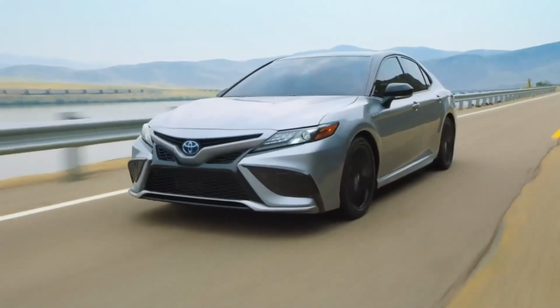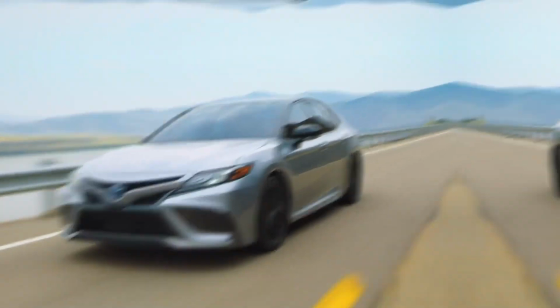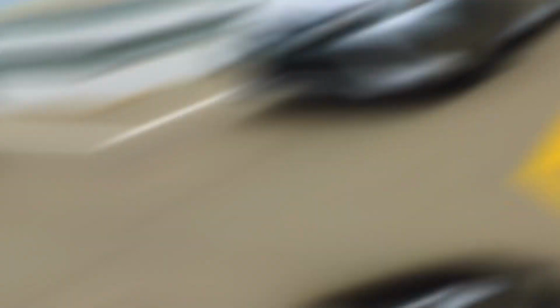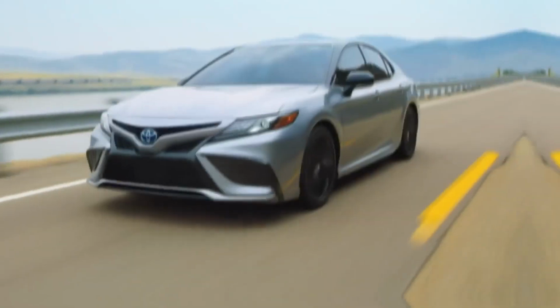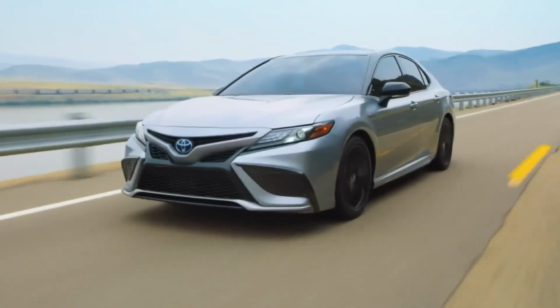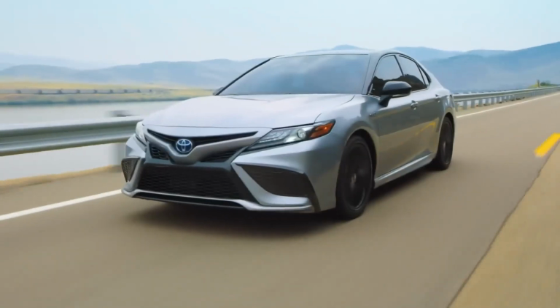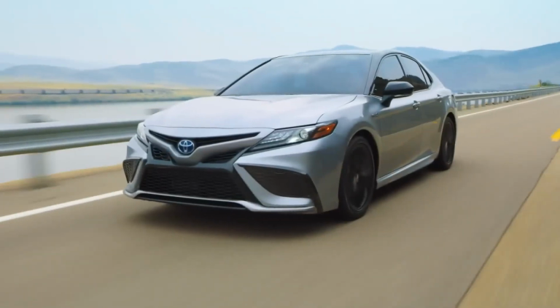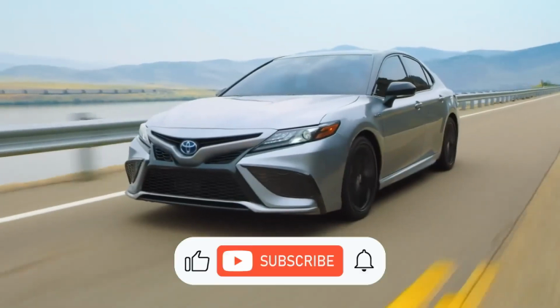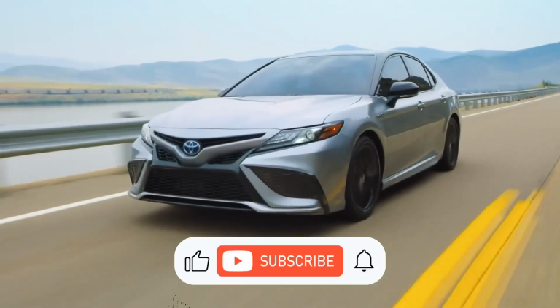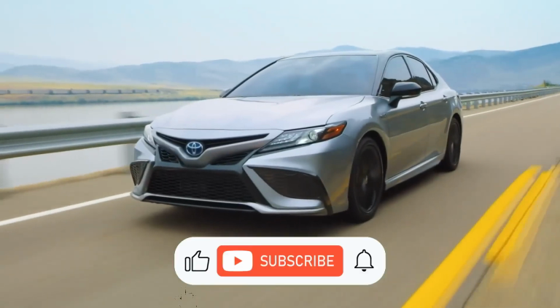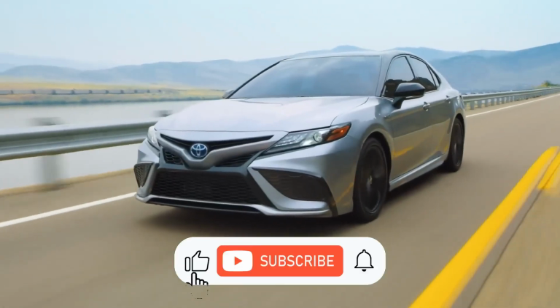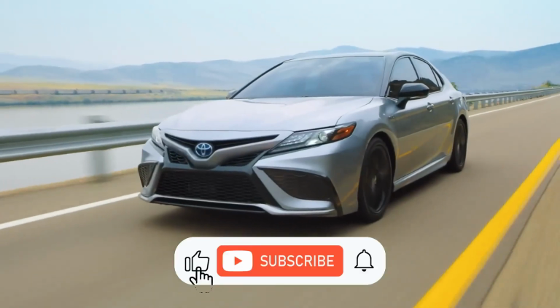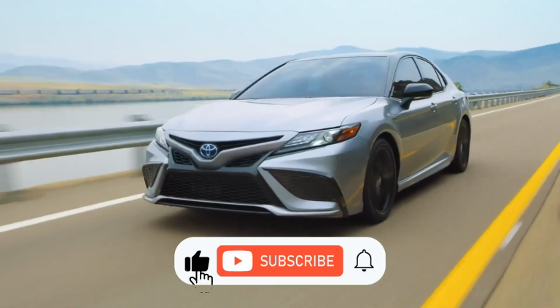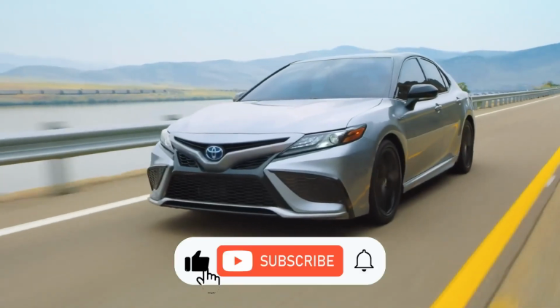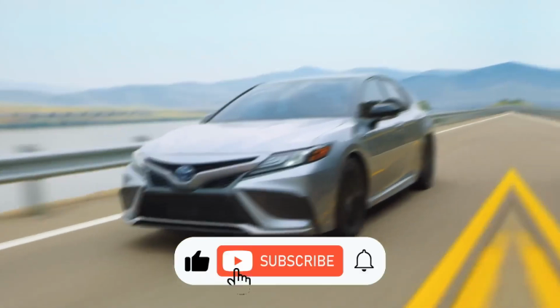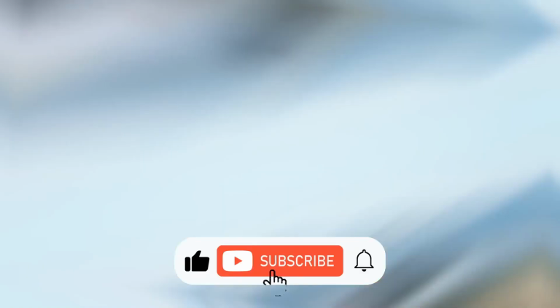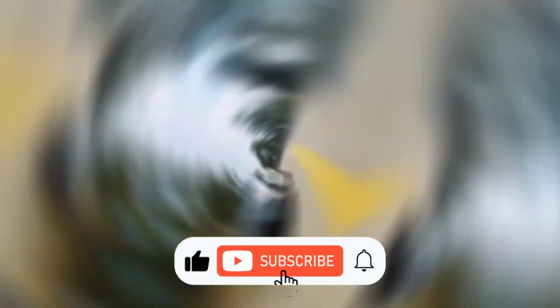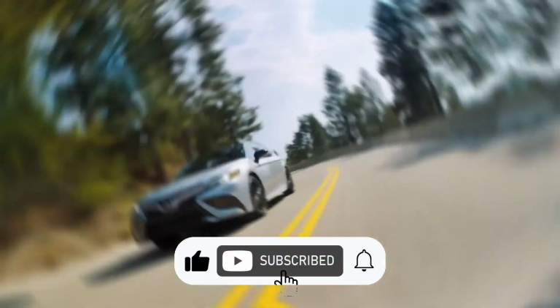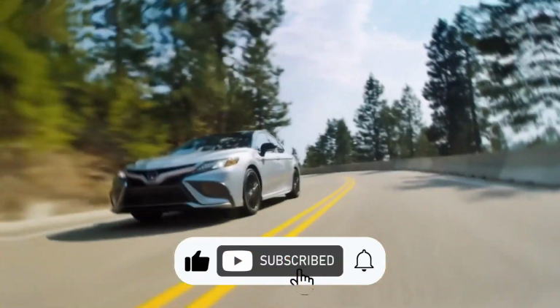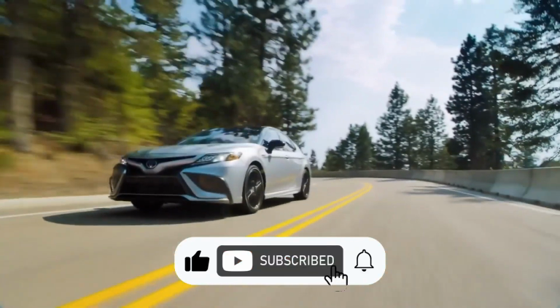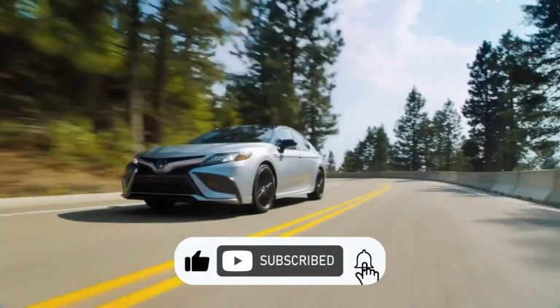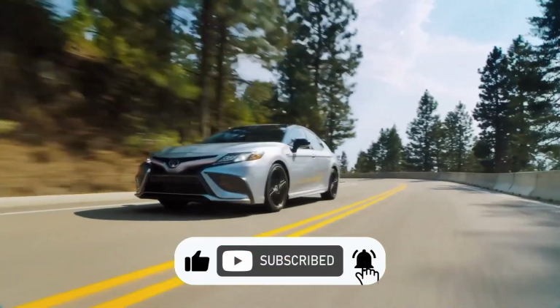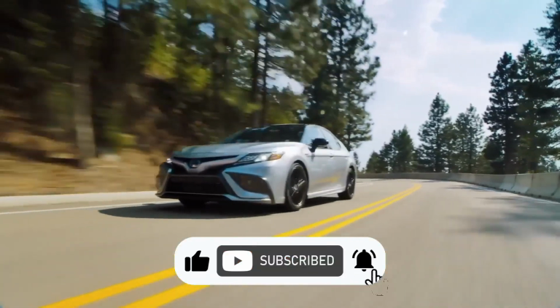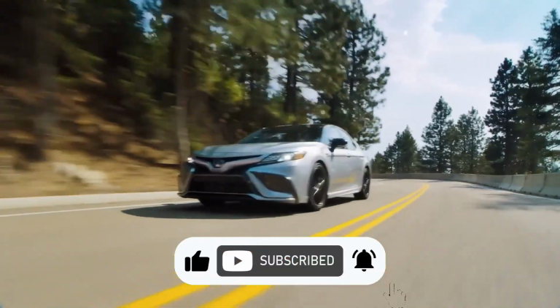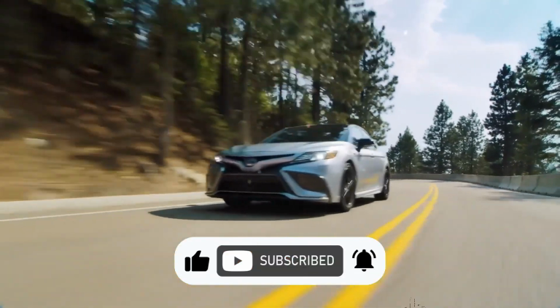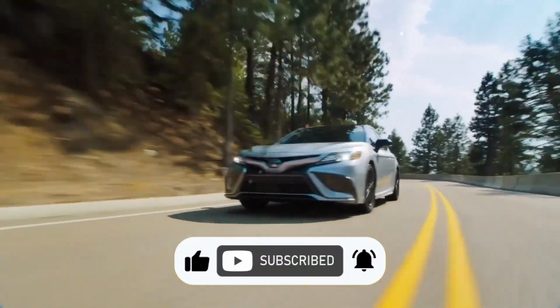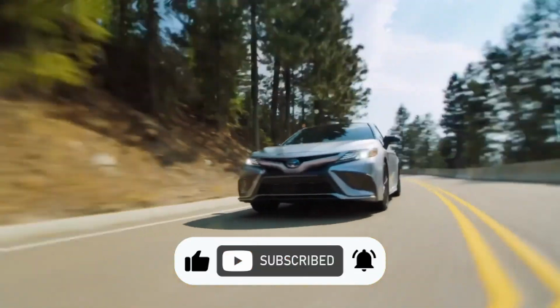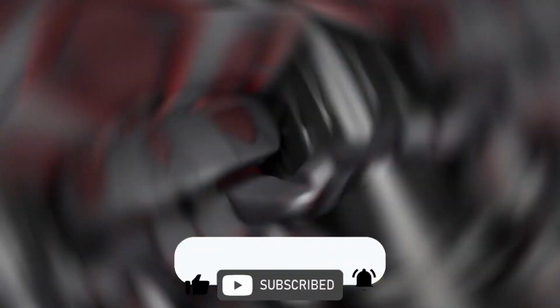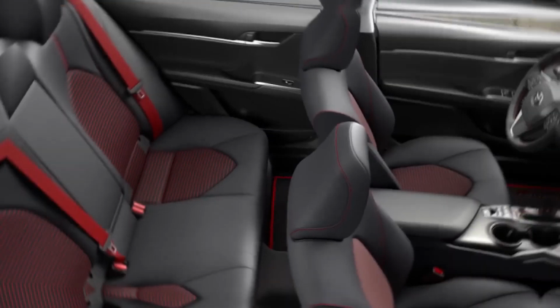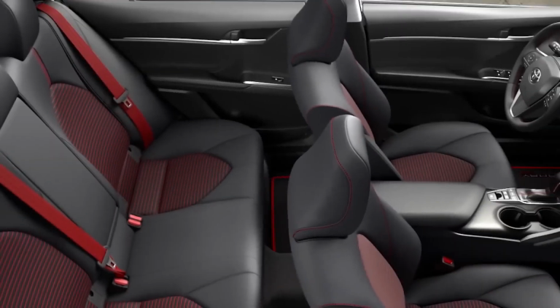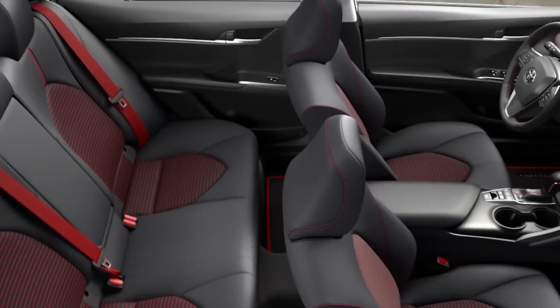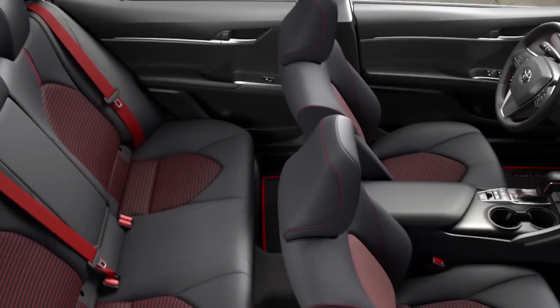If you enjoyed this video, make sure to subscribe to our channel for more content. Thank you!